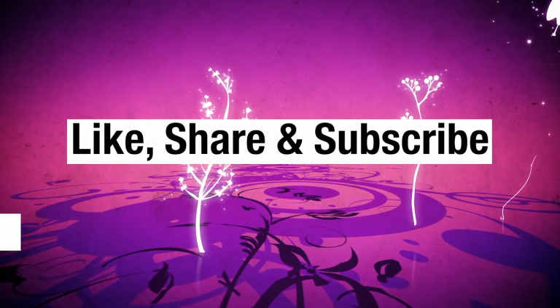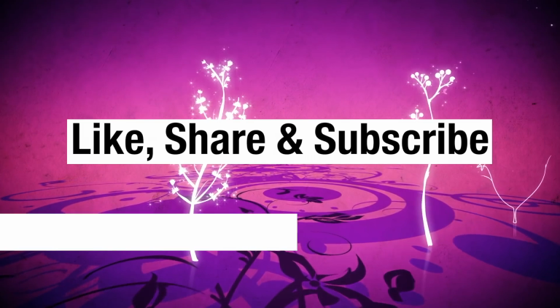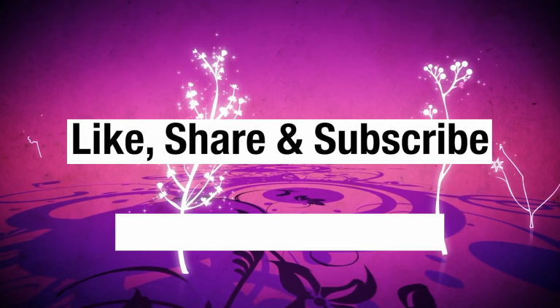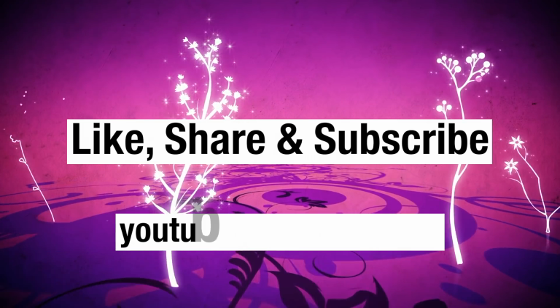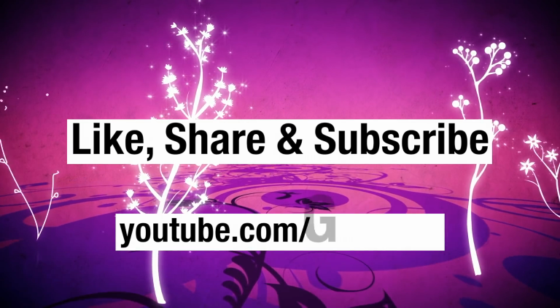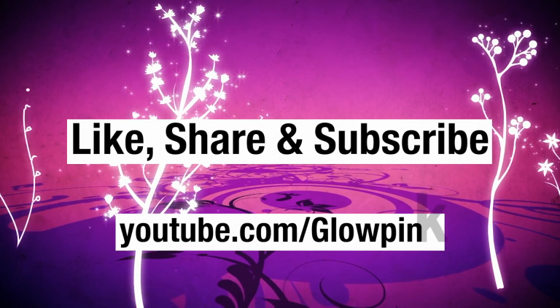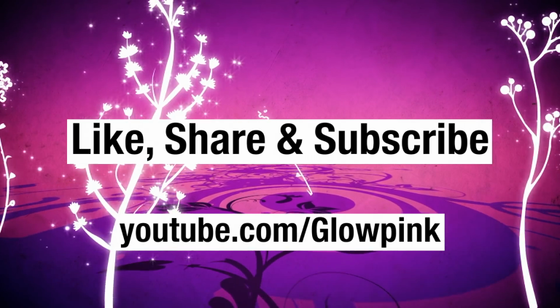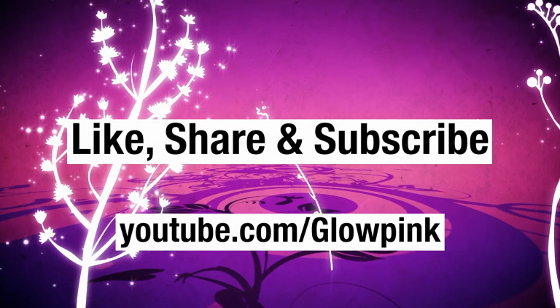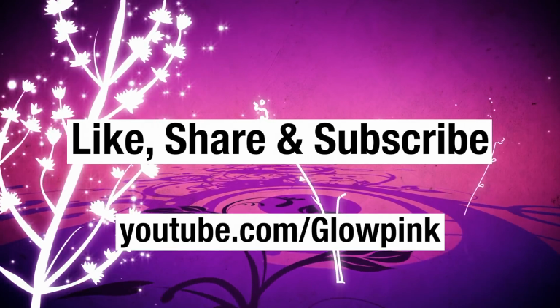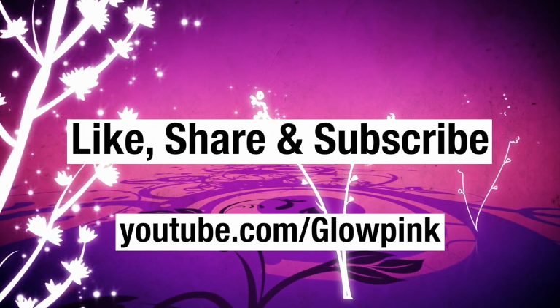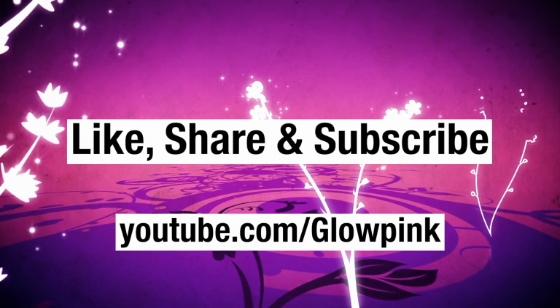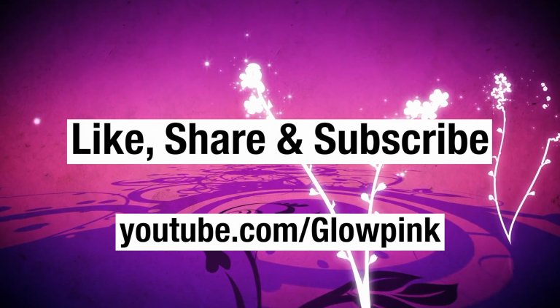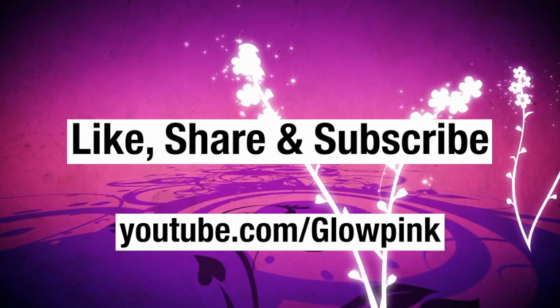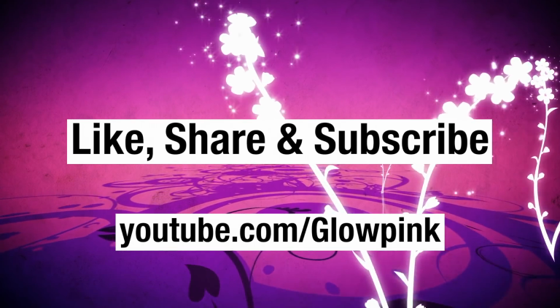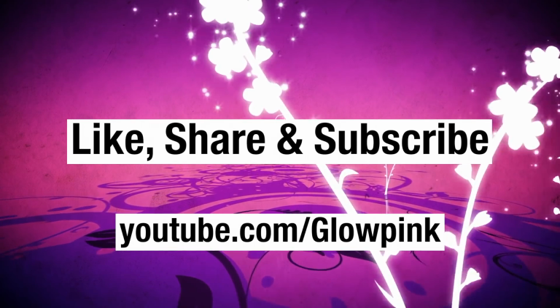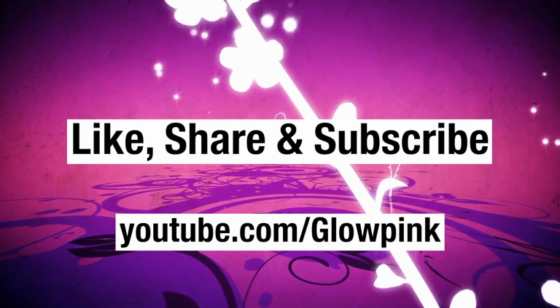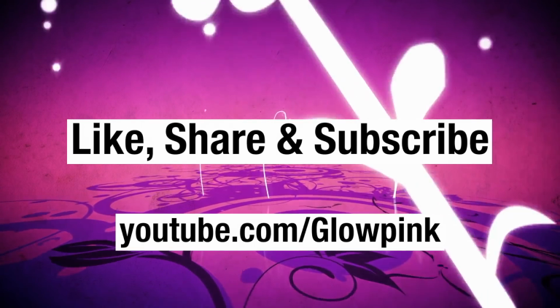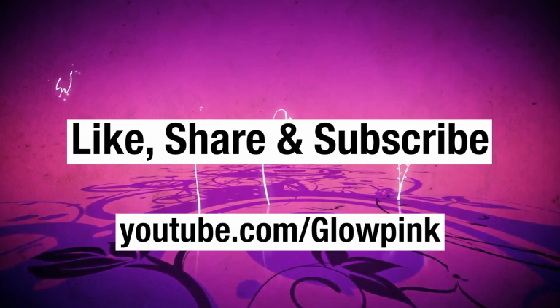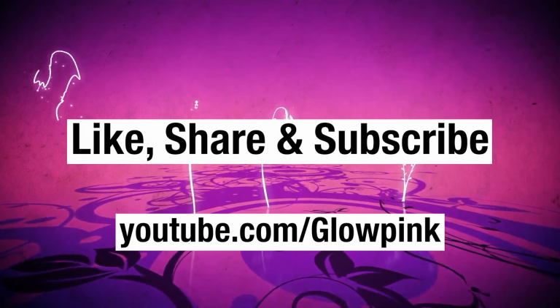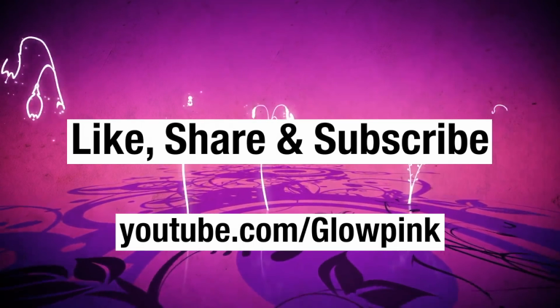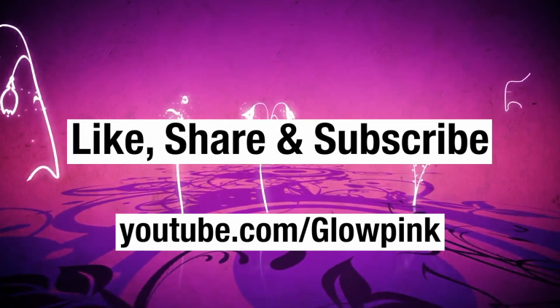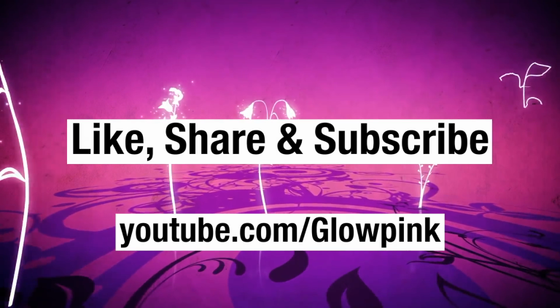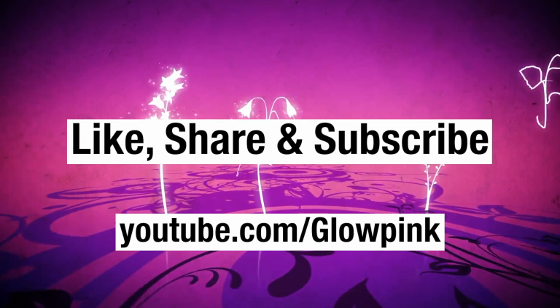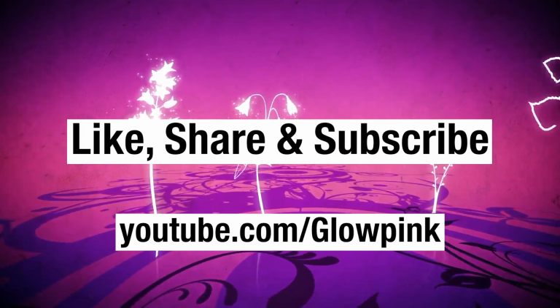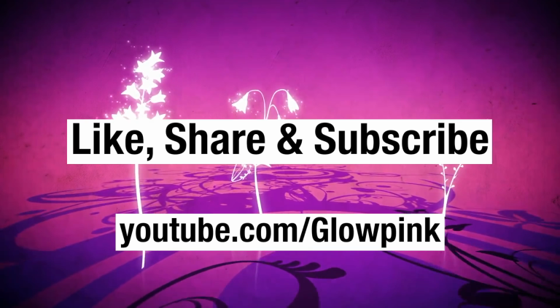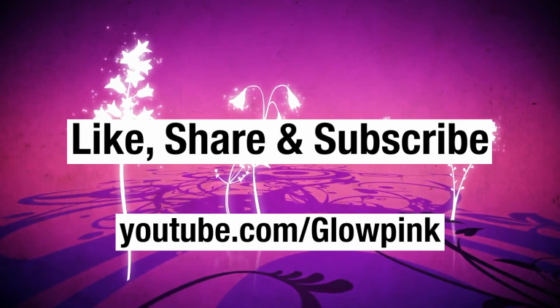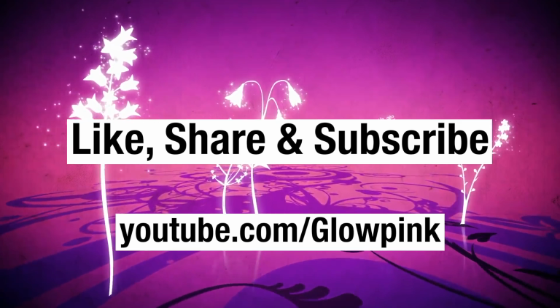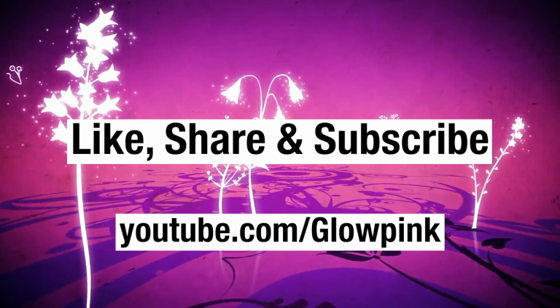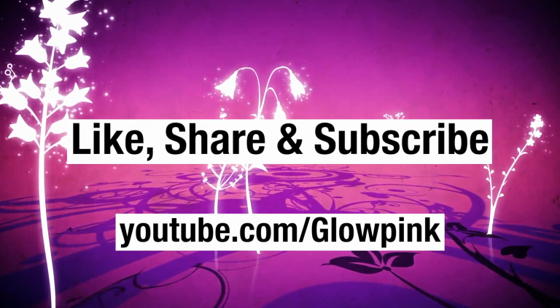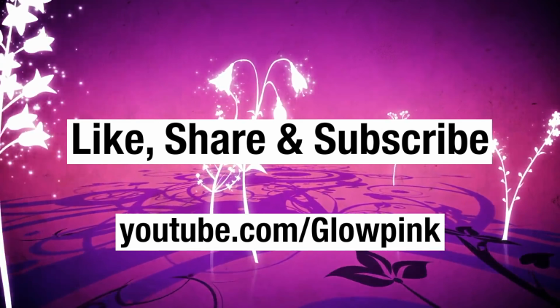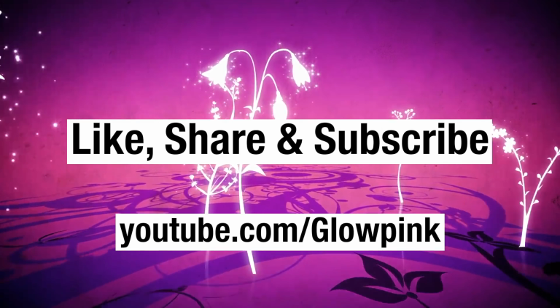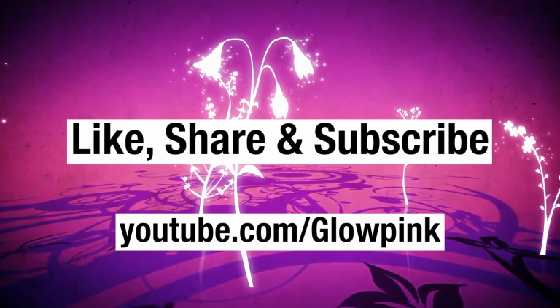Like, share, and subscribe, and don't forget to hit the bell button on your YouTube app to never miss an update from Gloping.